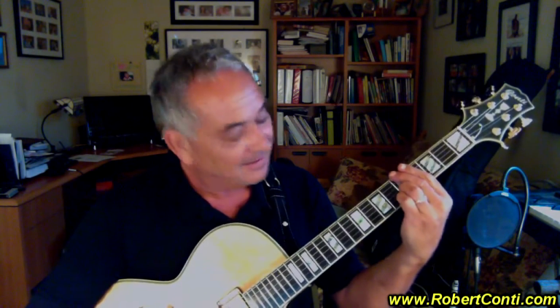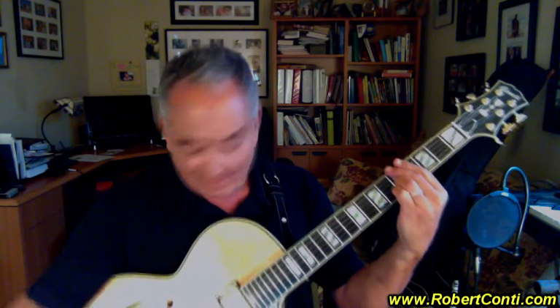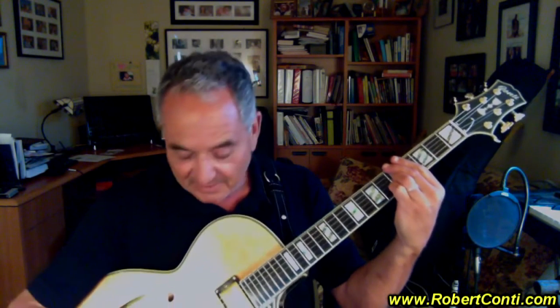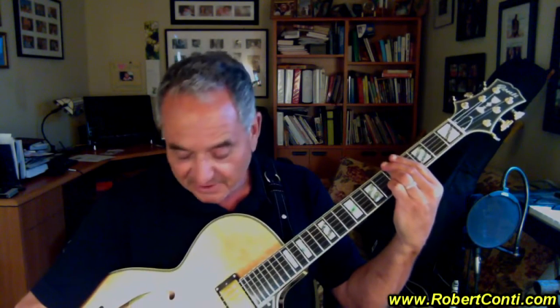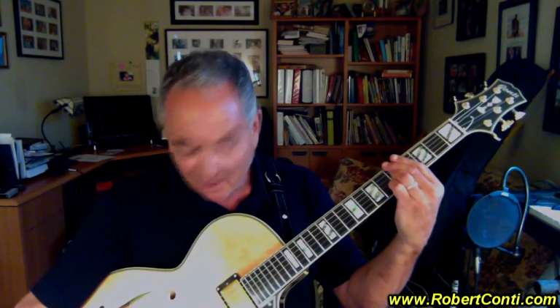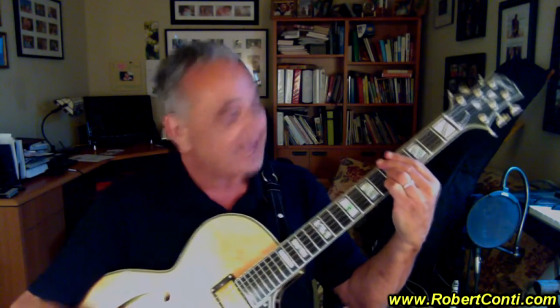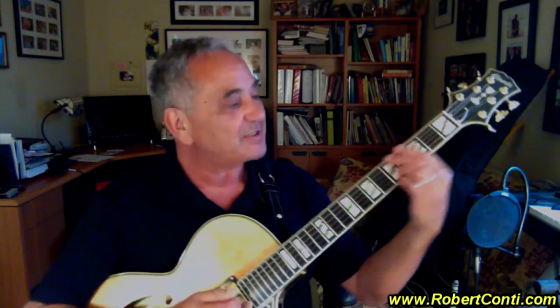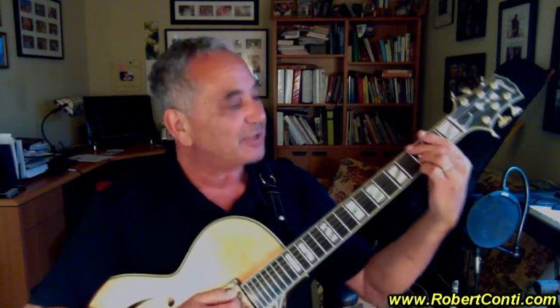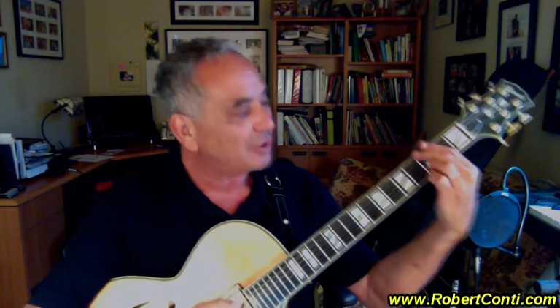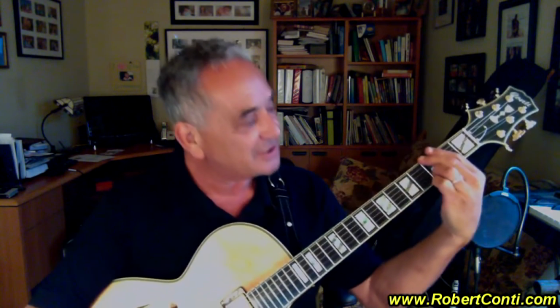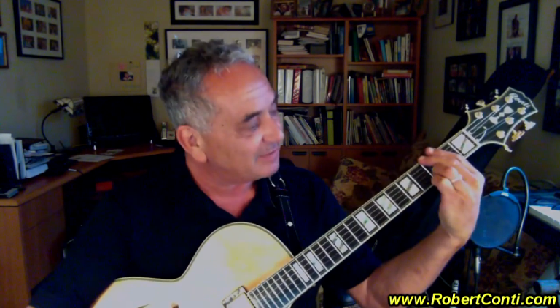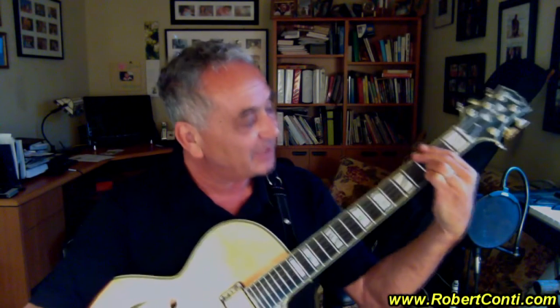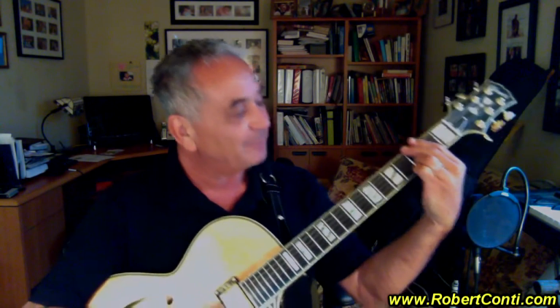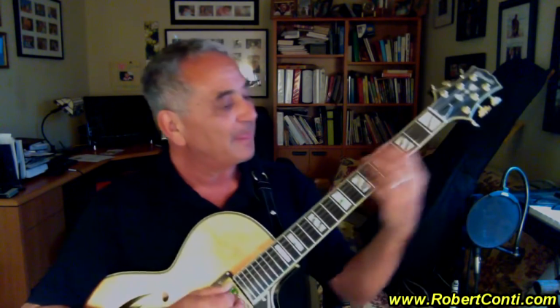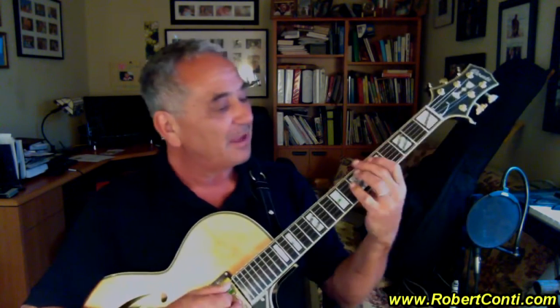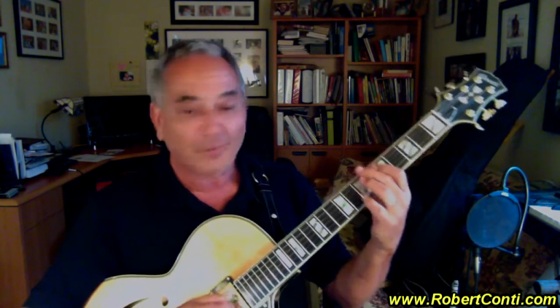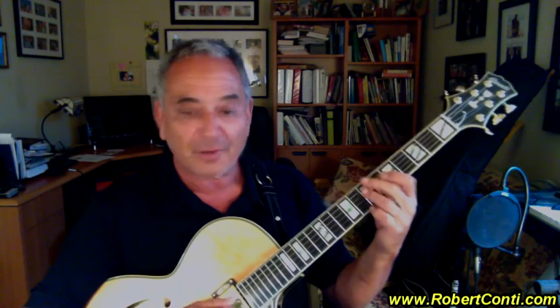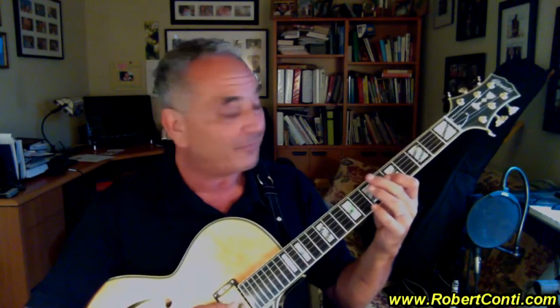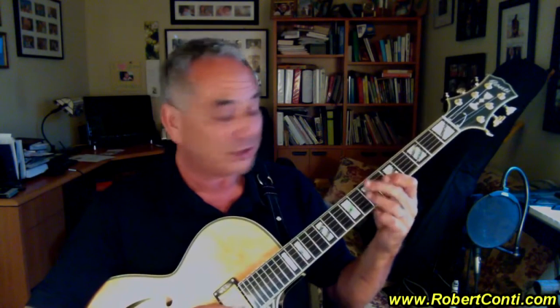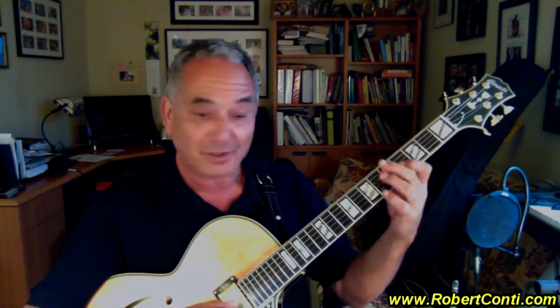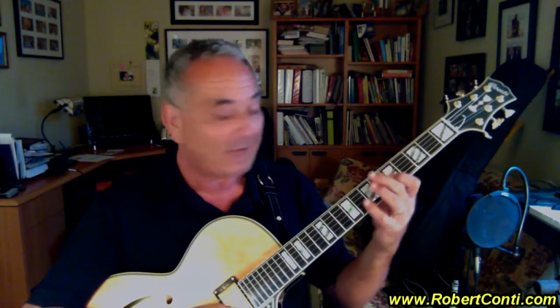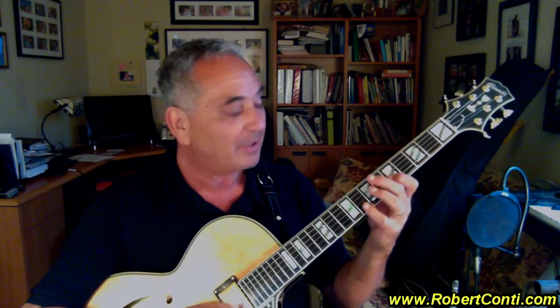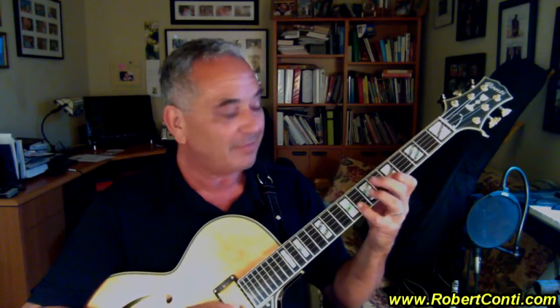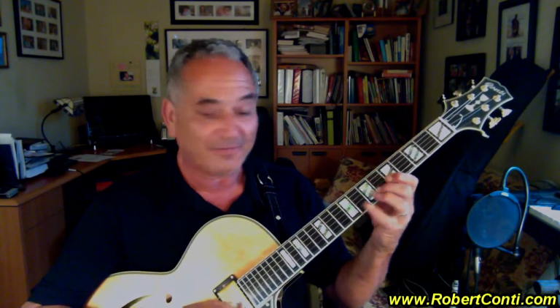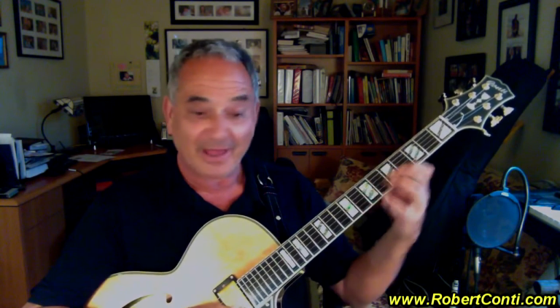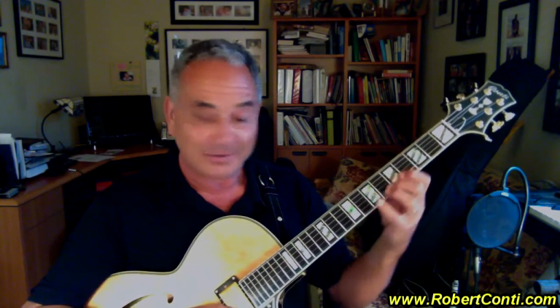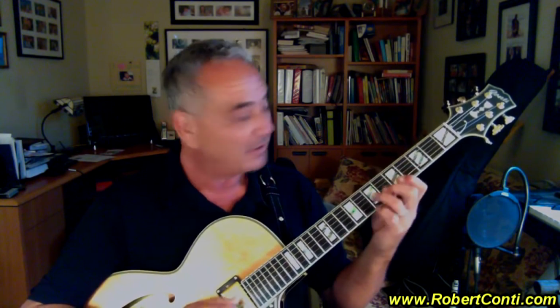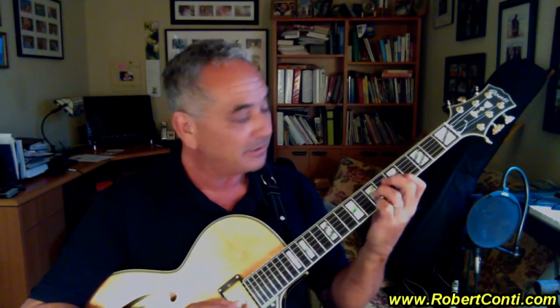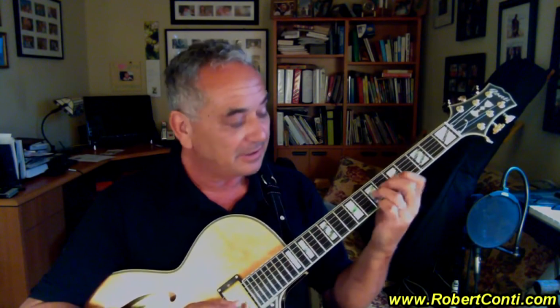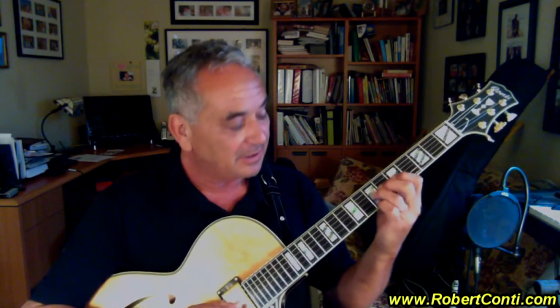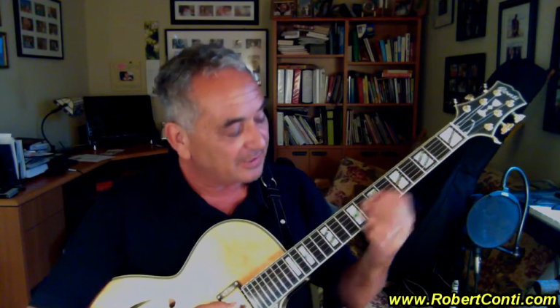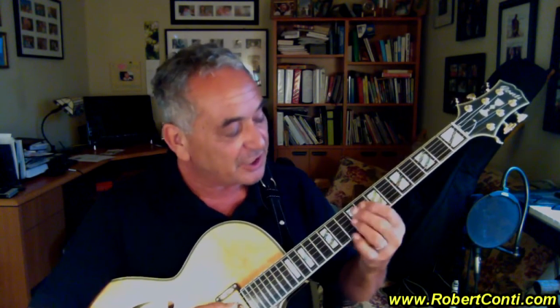This guitar is absolutely gorgeously built, affordable for sure, unbelievable value — and the tone.